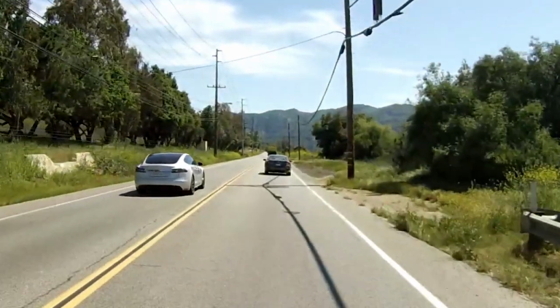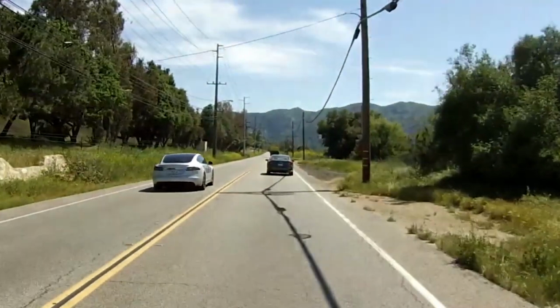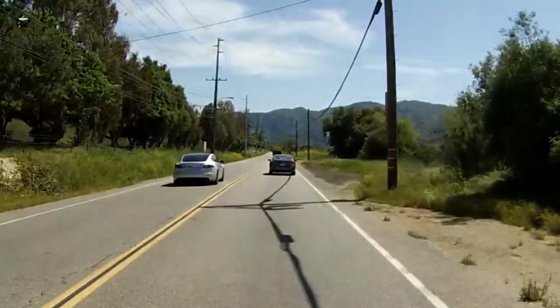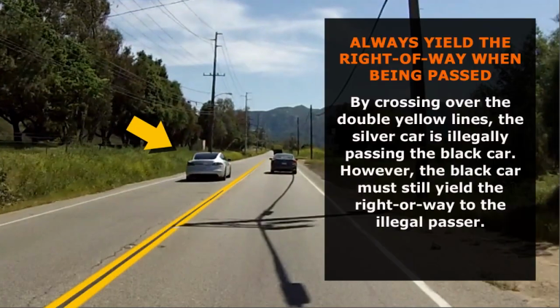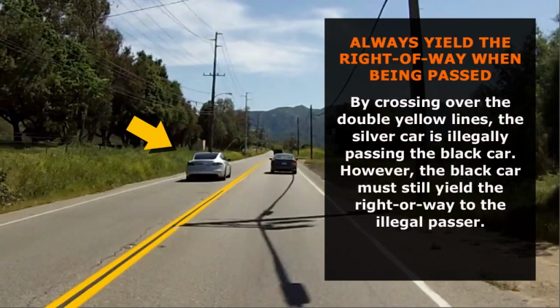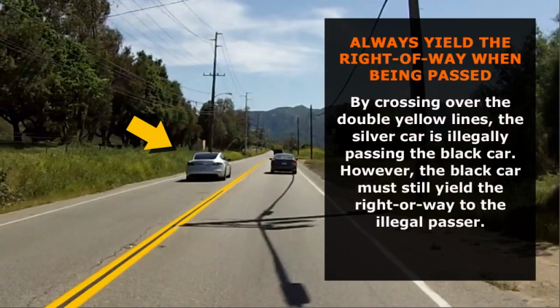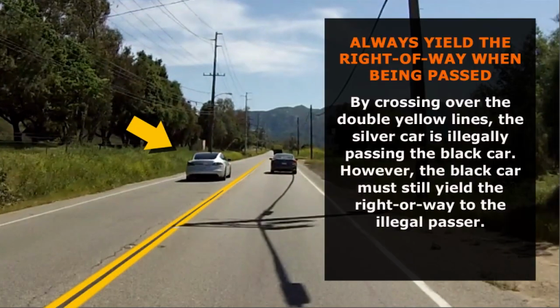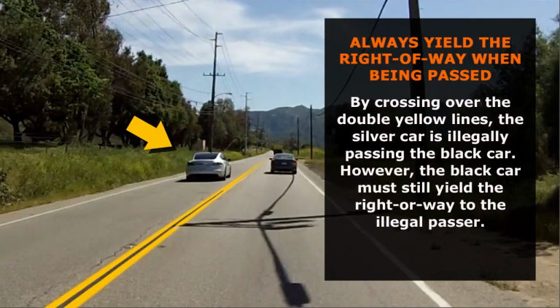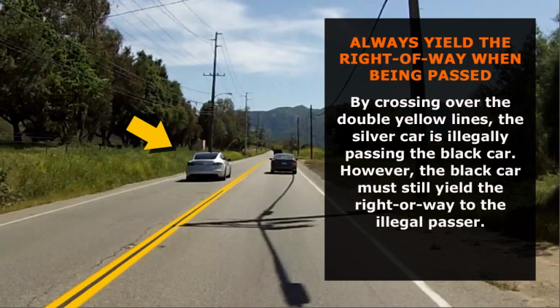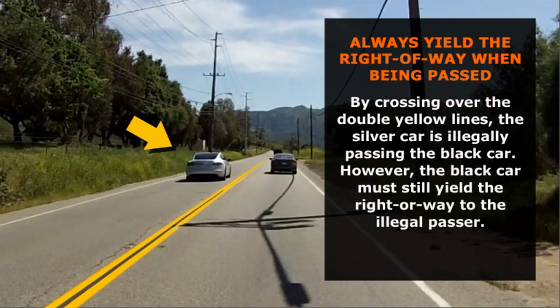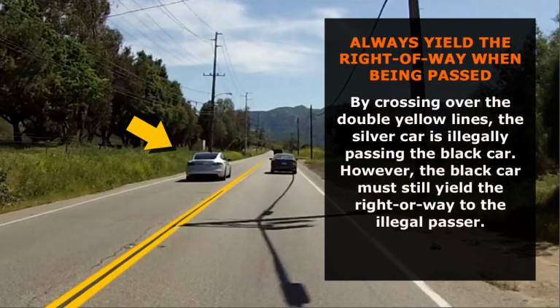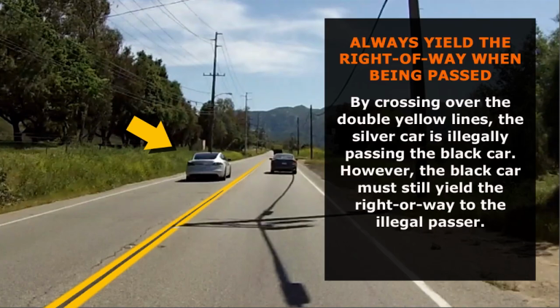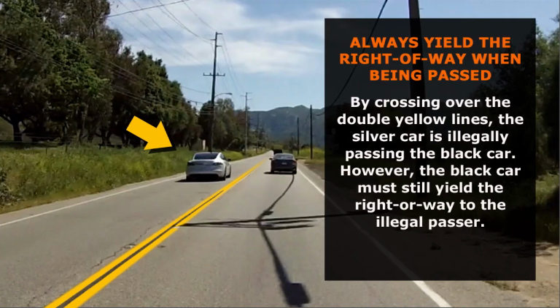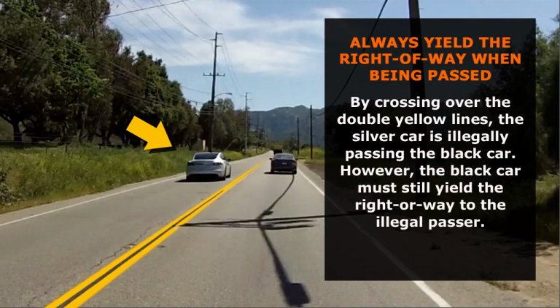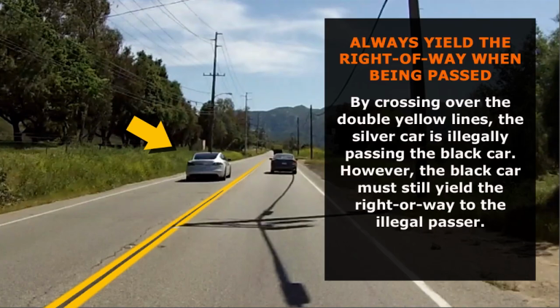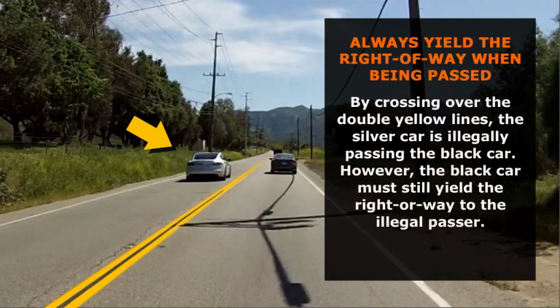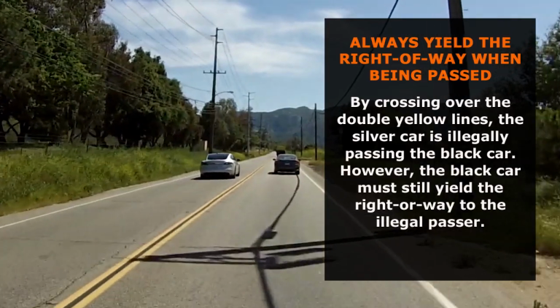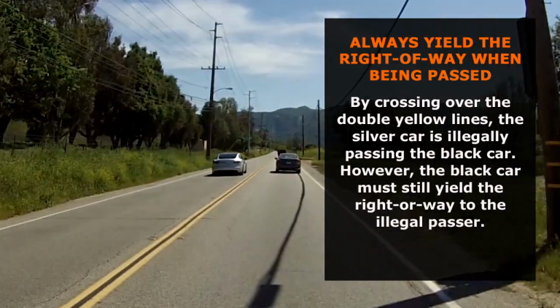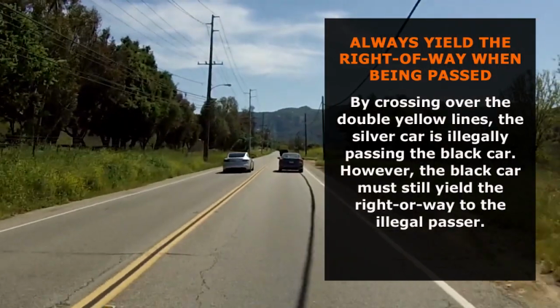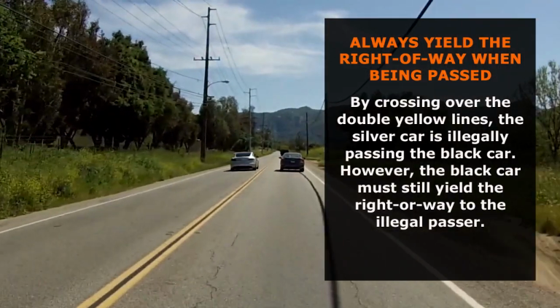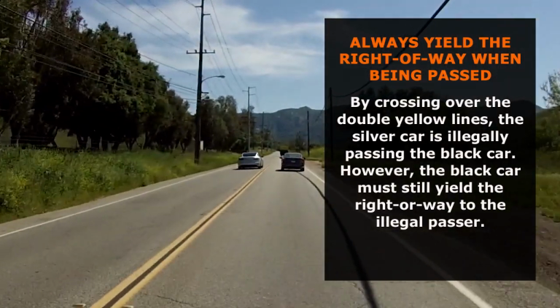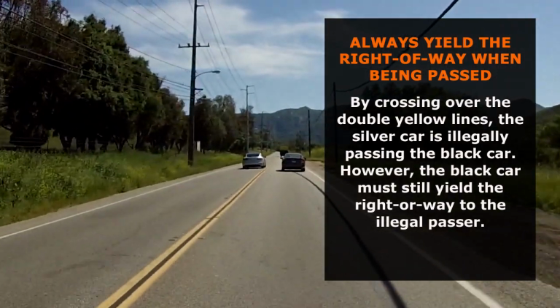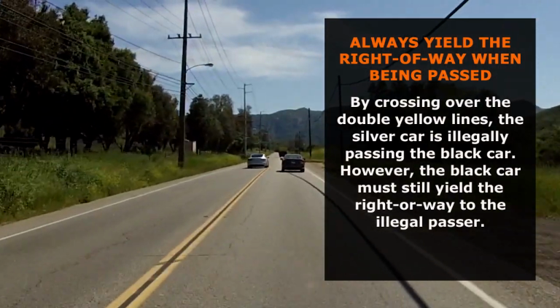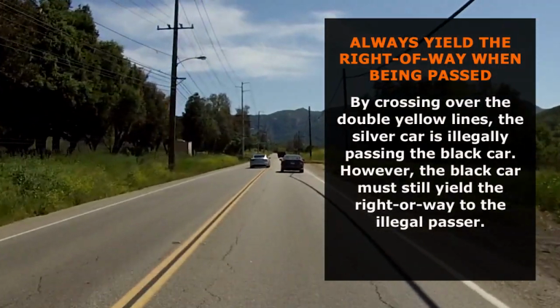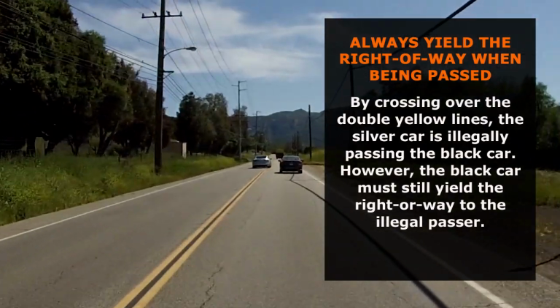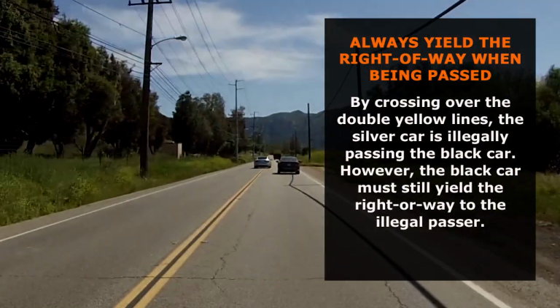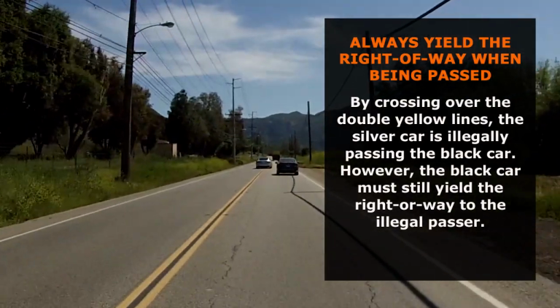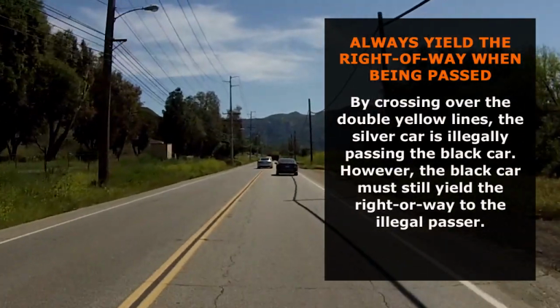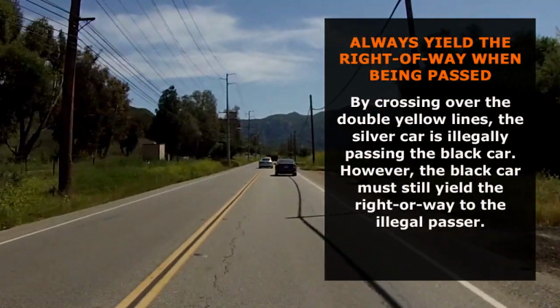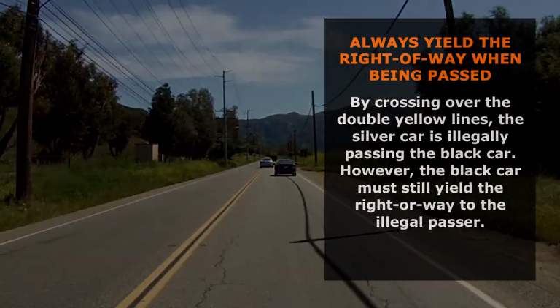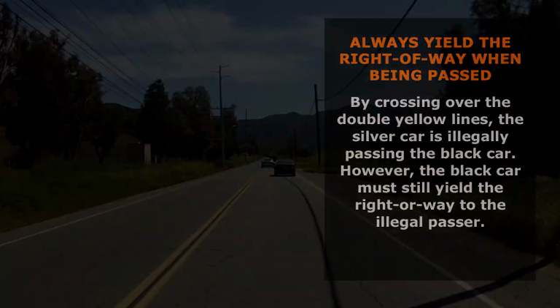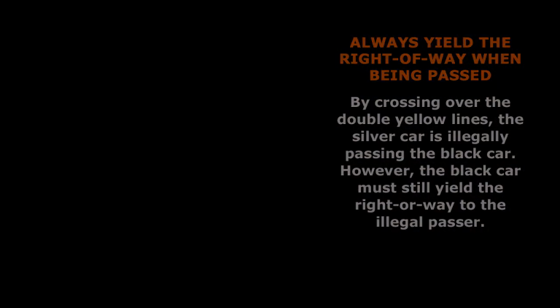A car needing to pass someone is going to have to use an oncoming traffic lane to do it. So if a car is passing us, we give them the right-of-way.